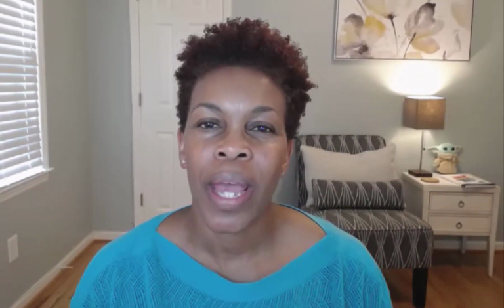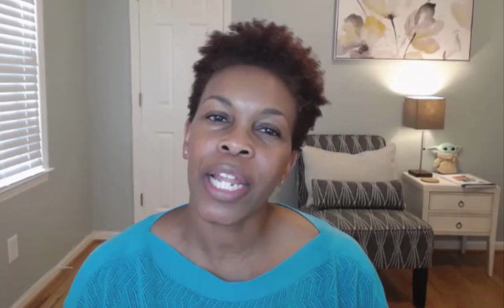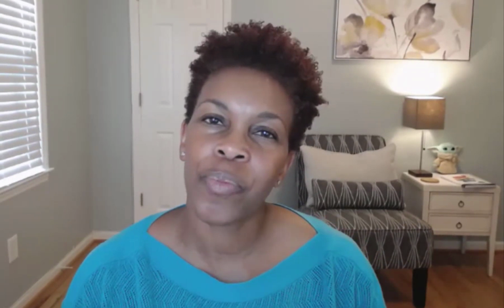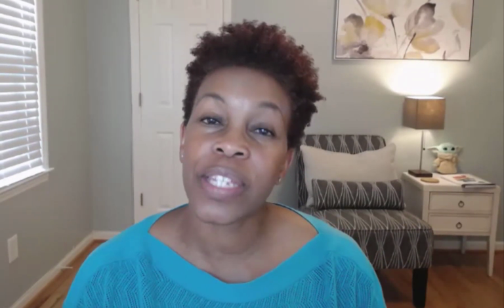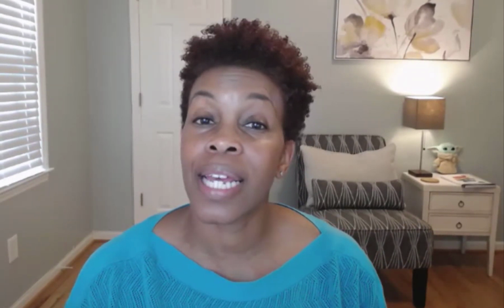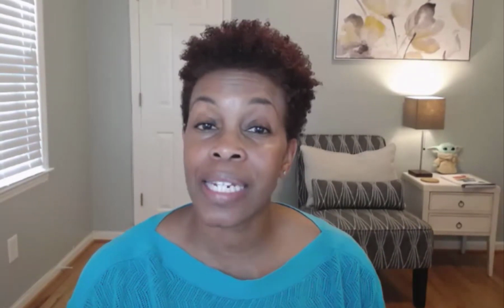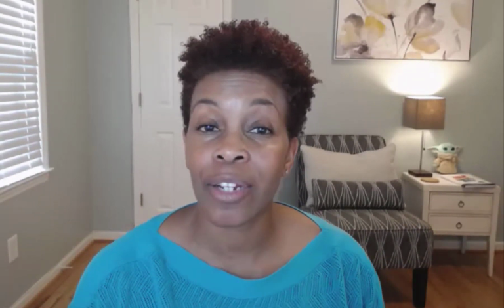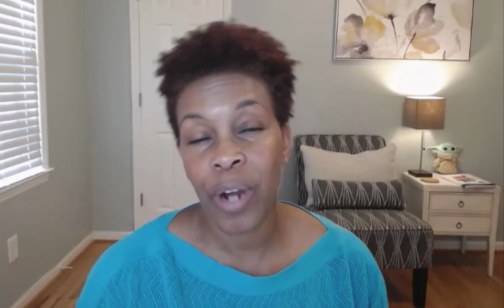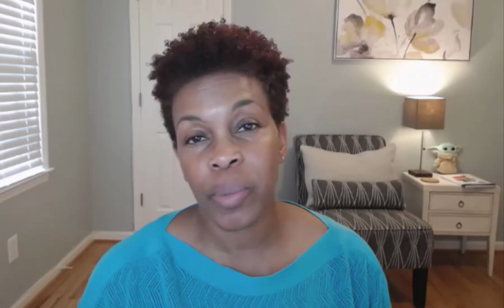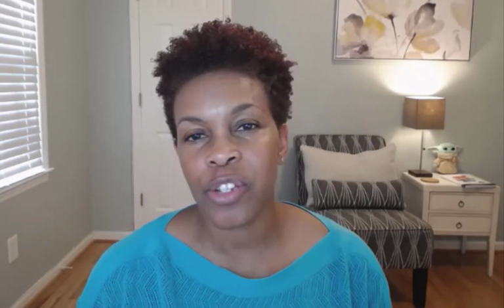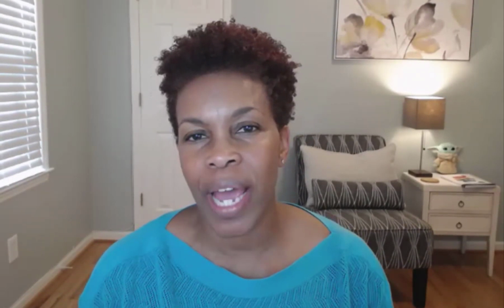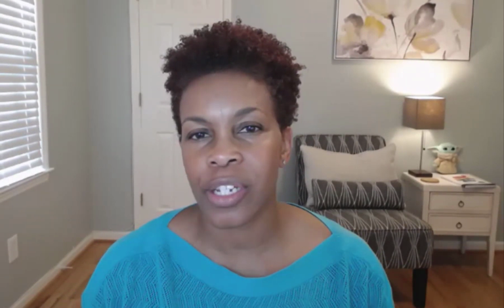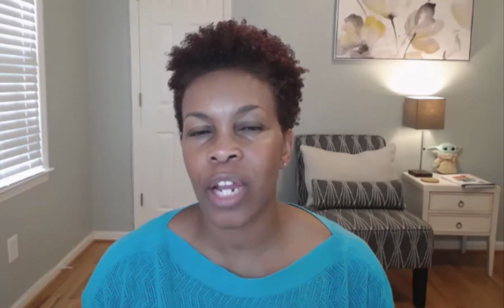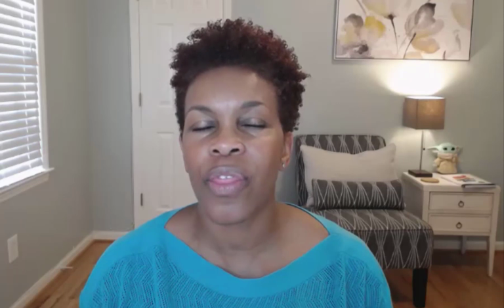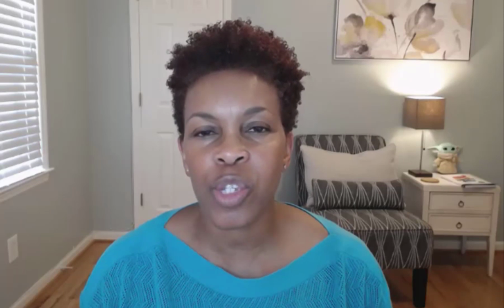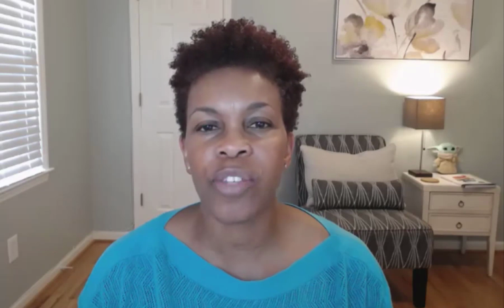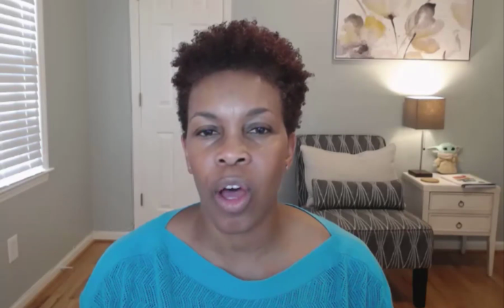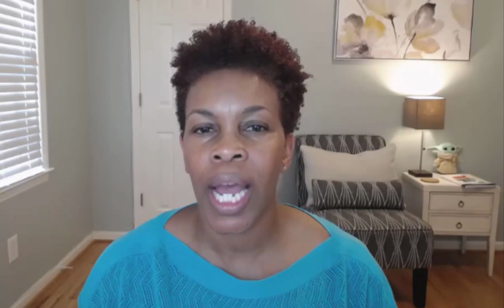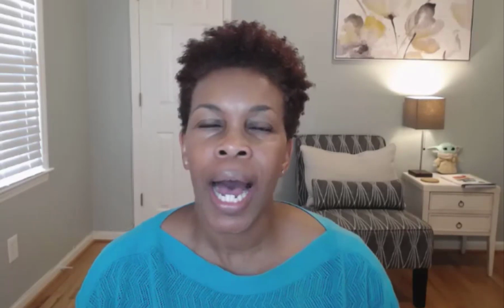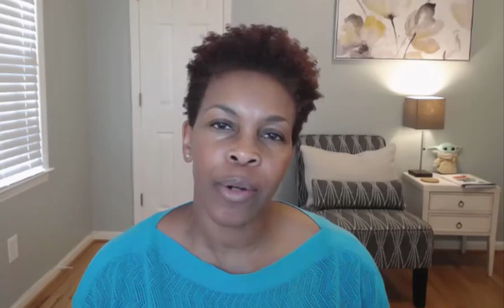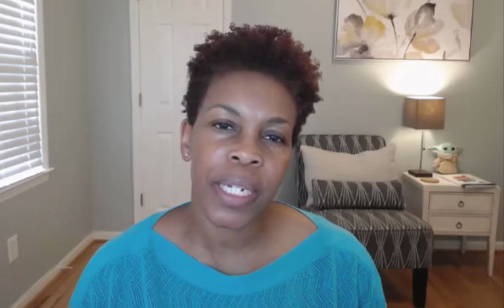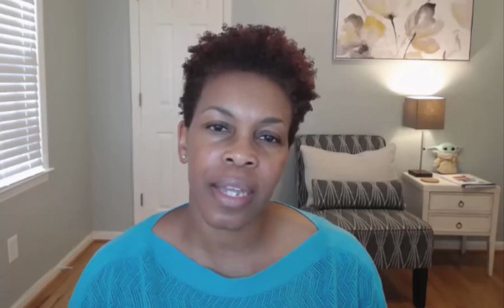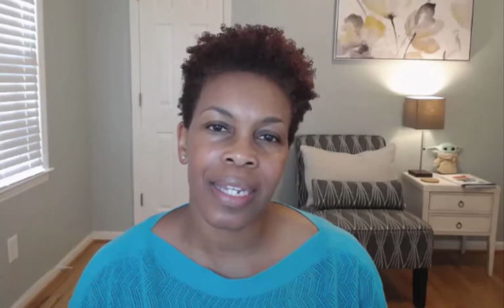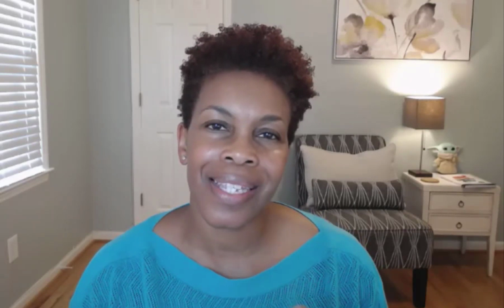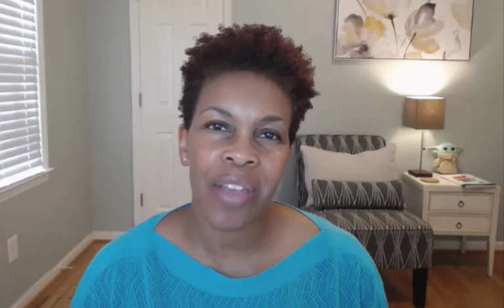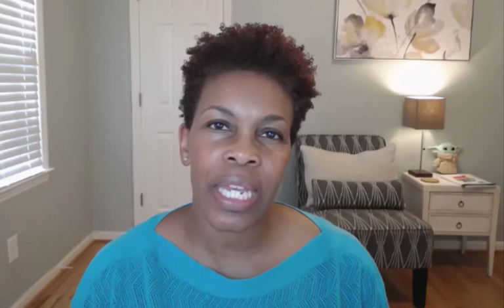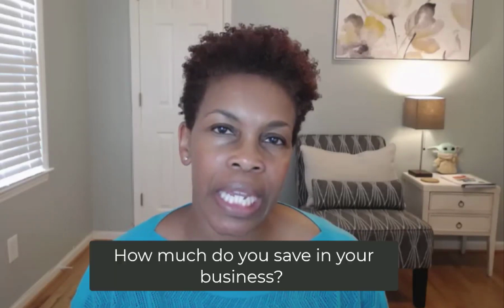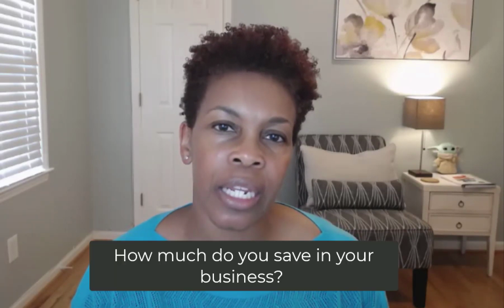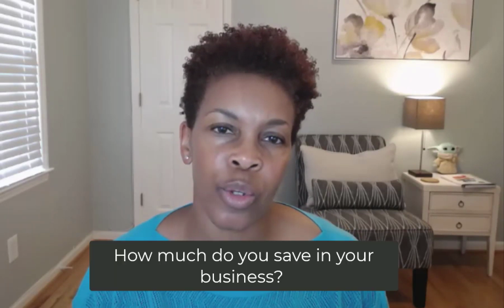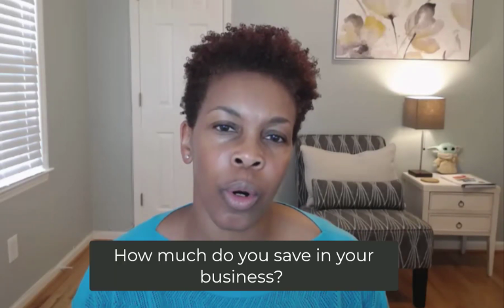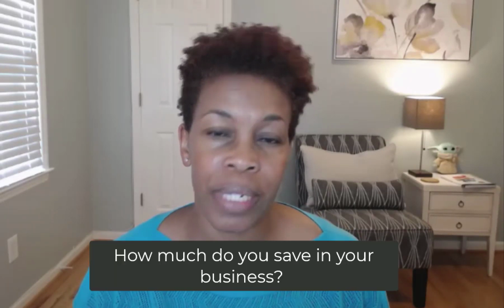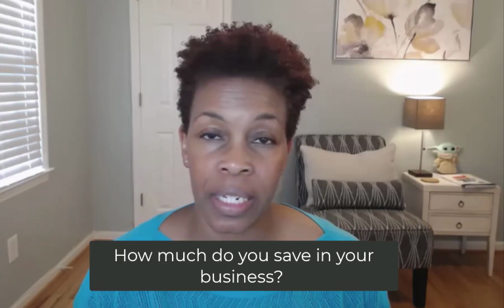Hello, this is Leslie Taylor, the Profitability Strategist, and on this week's vlog, I will be discussing saving in your business.